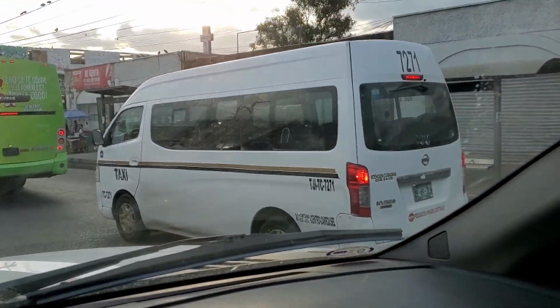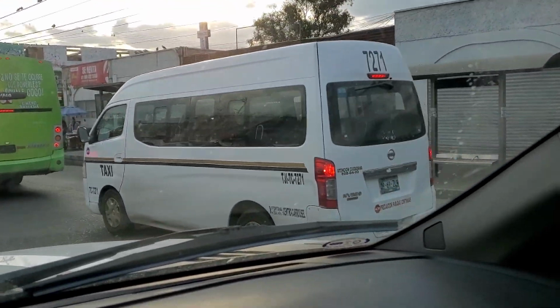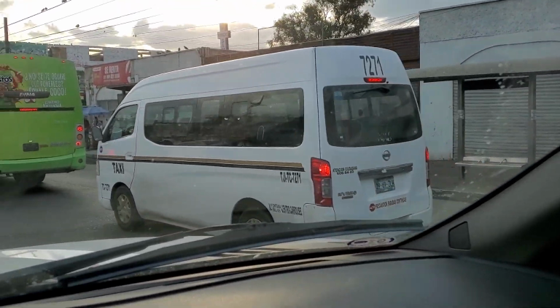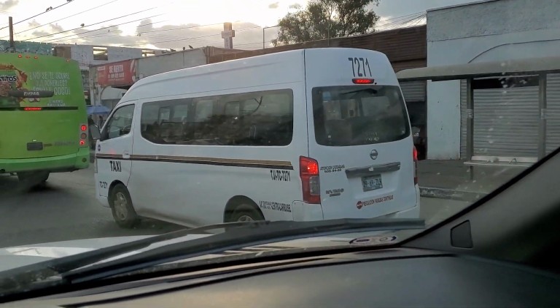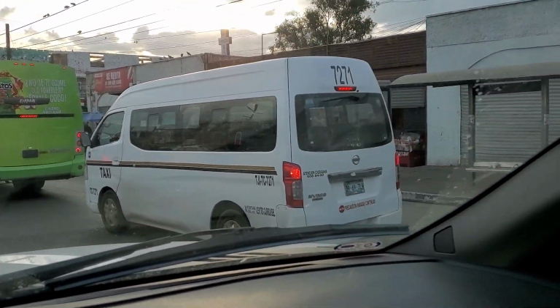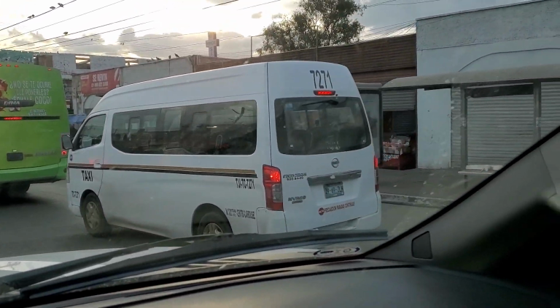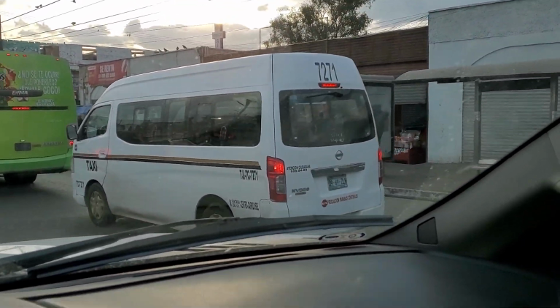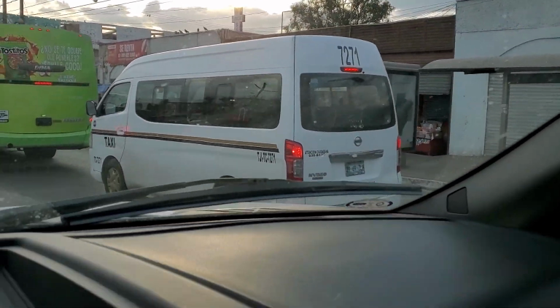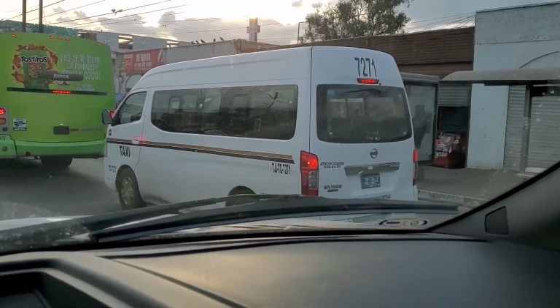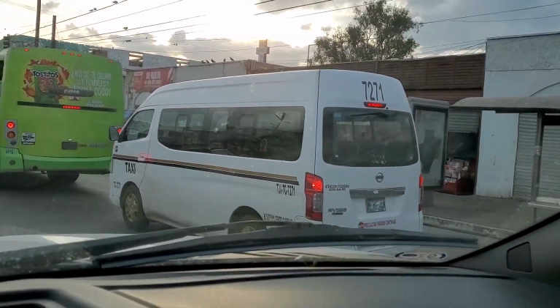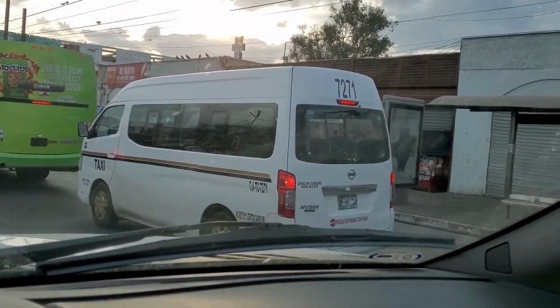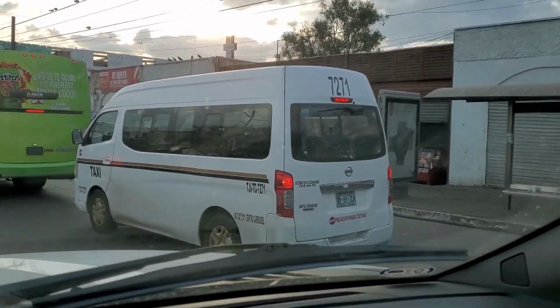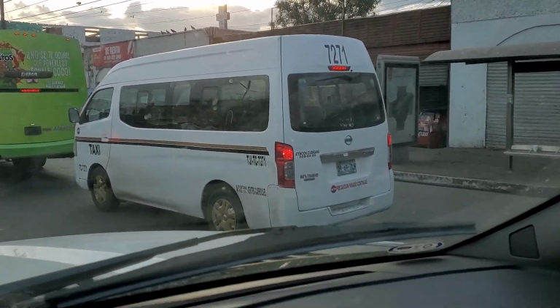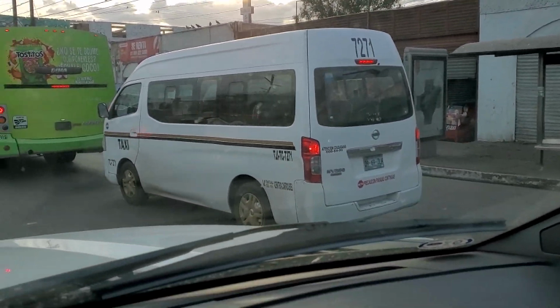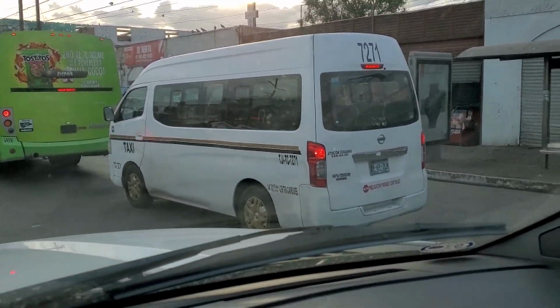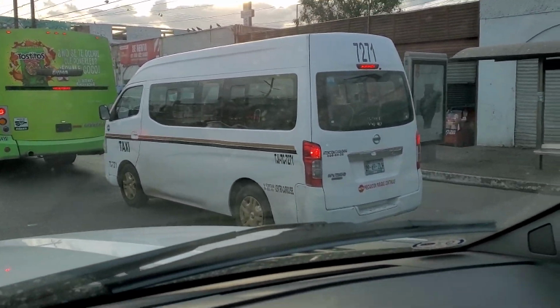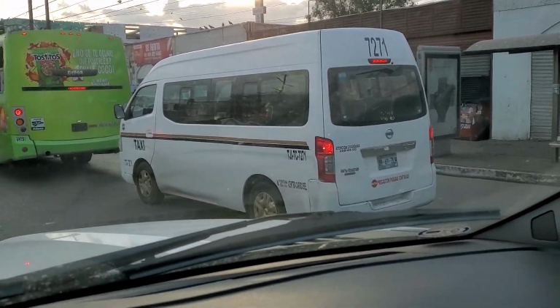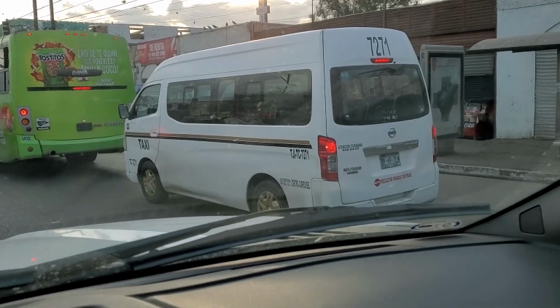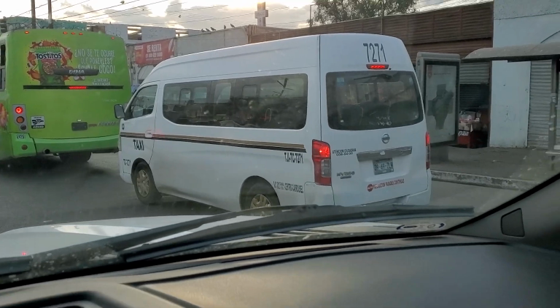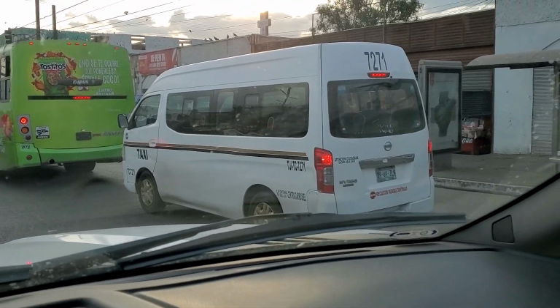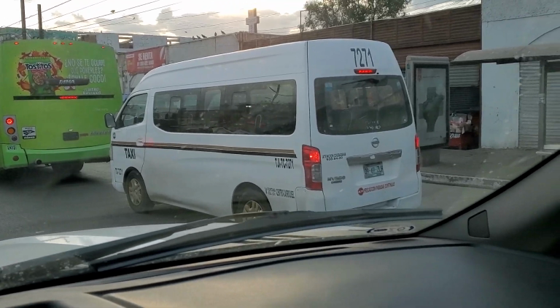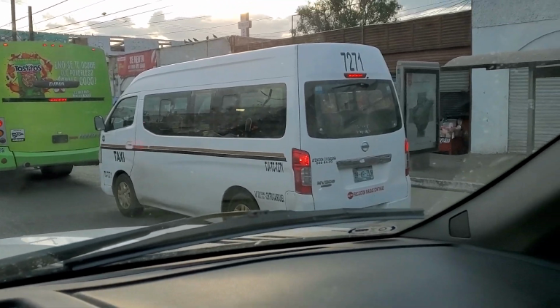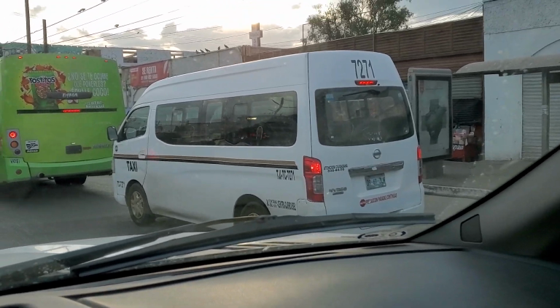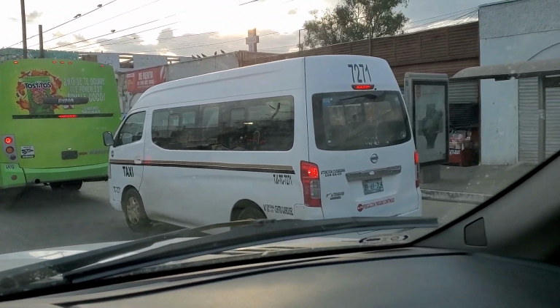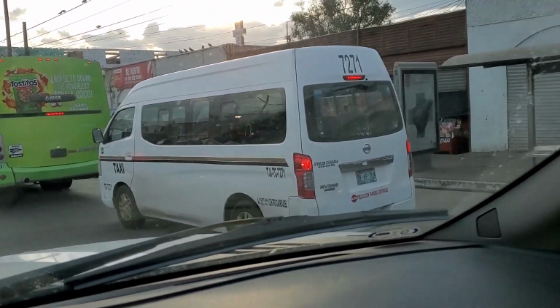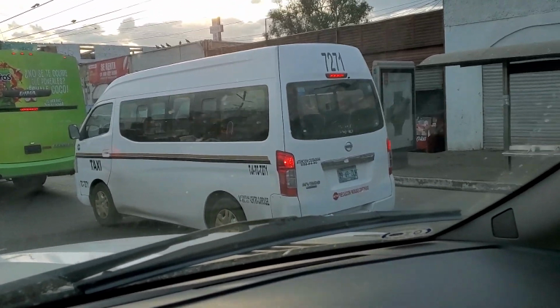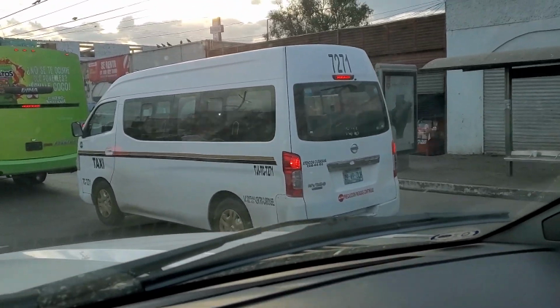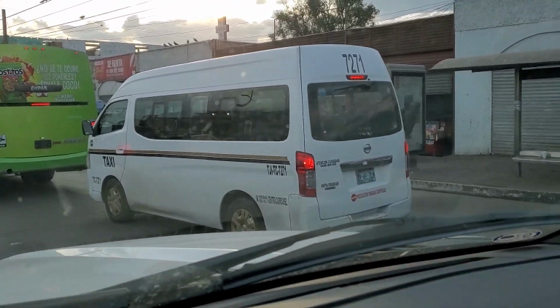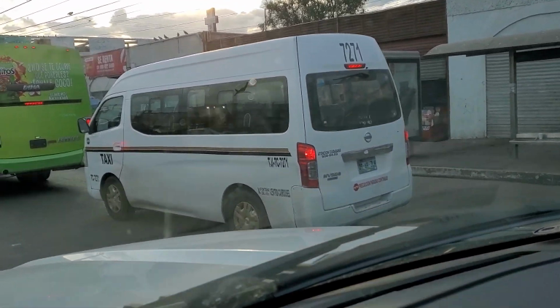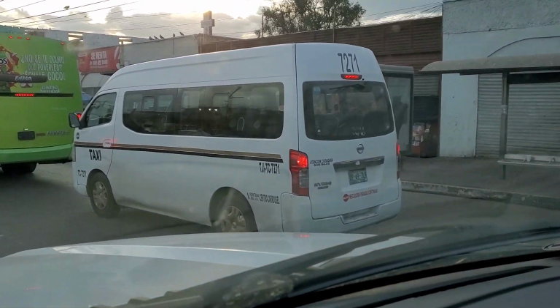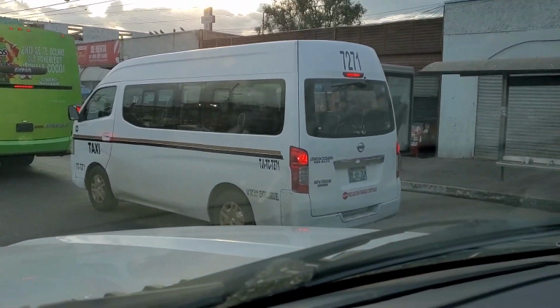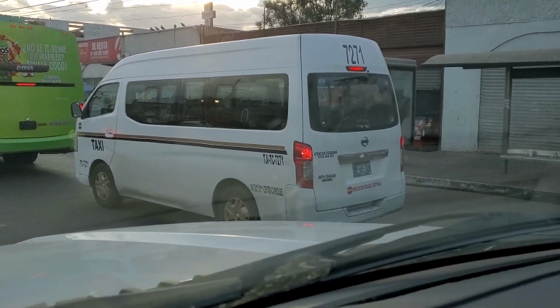Check out that sweet van. That is a Nissan van. That thing could be super fun.